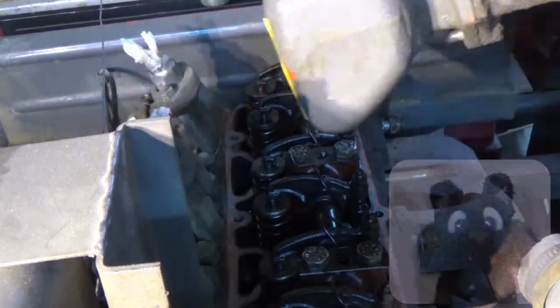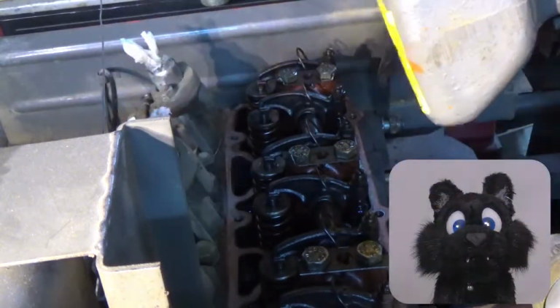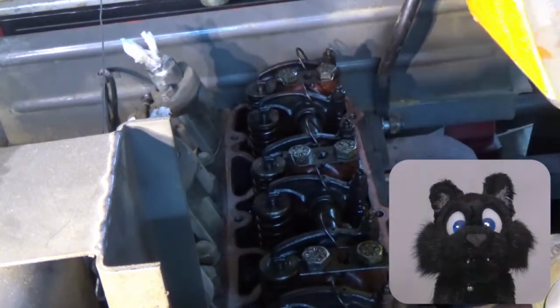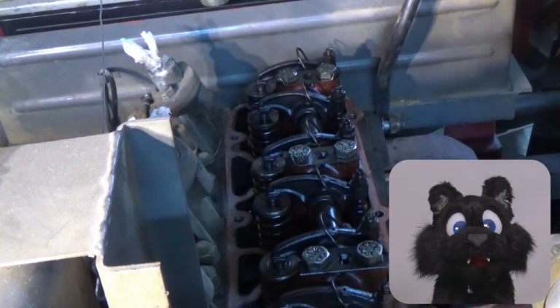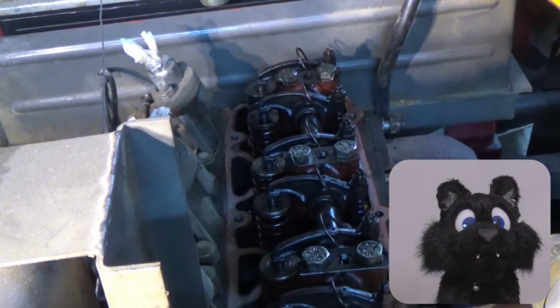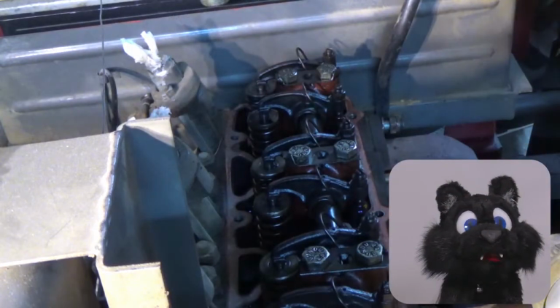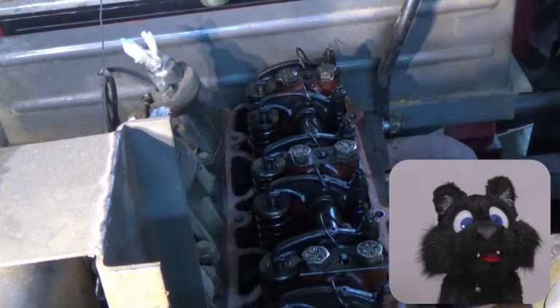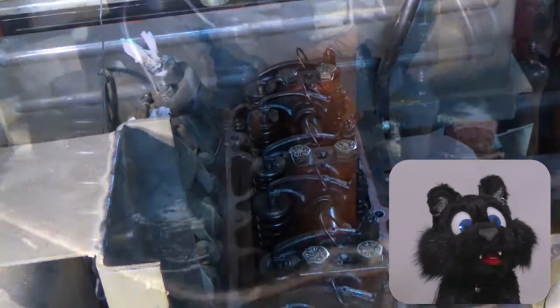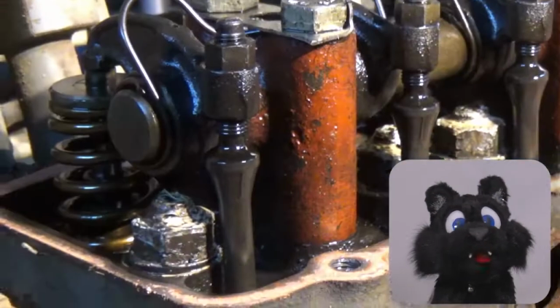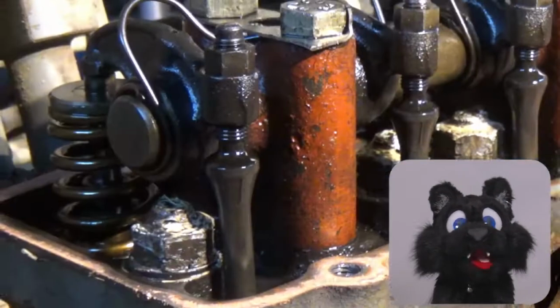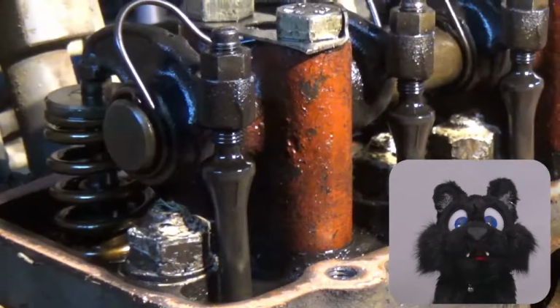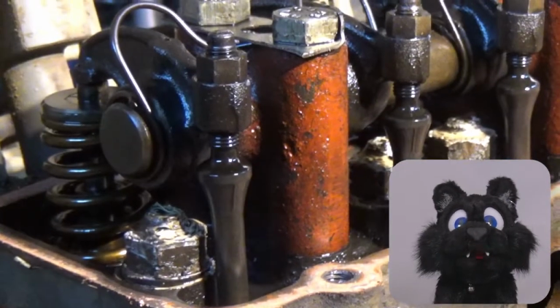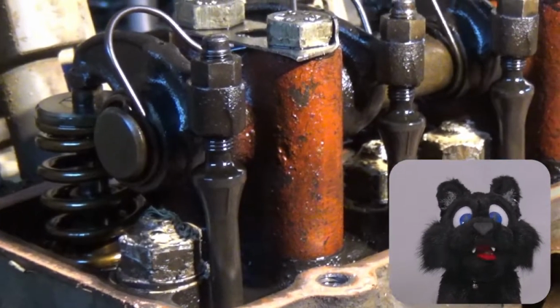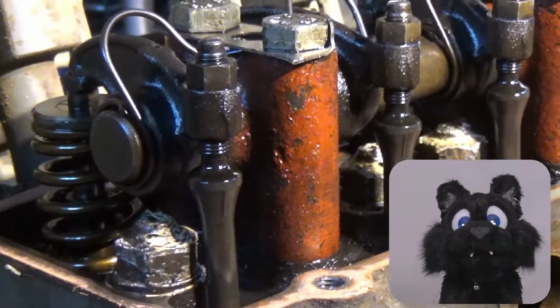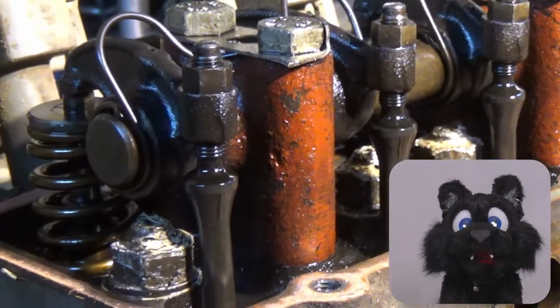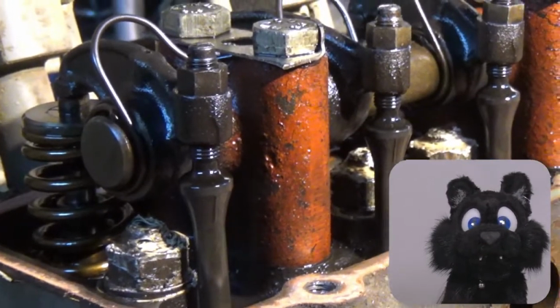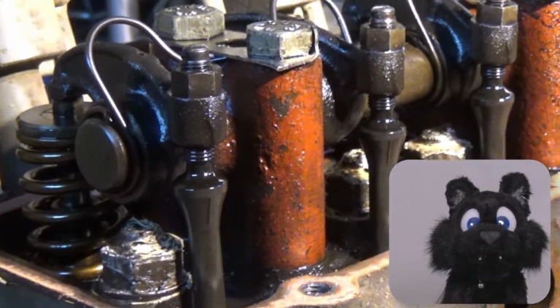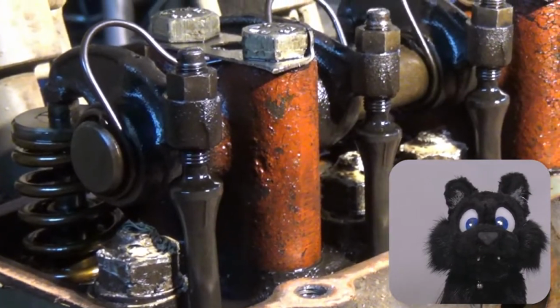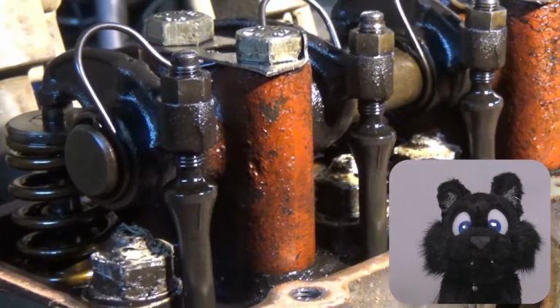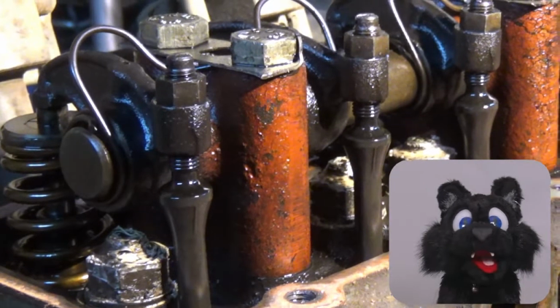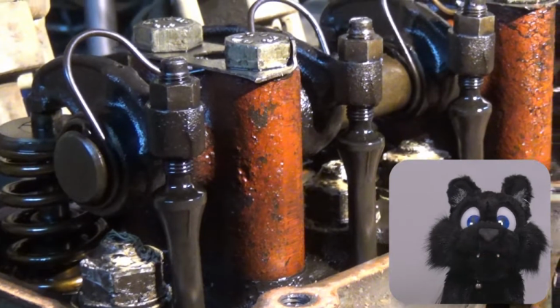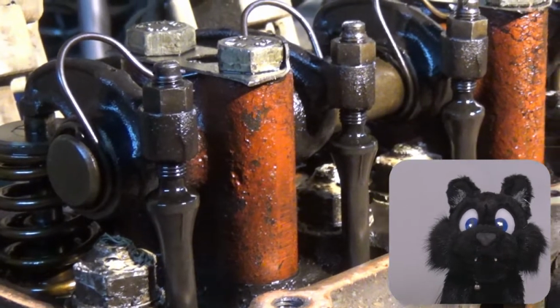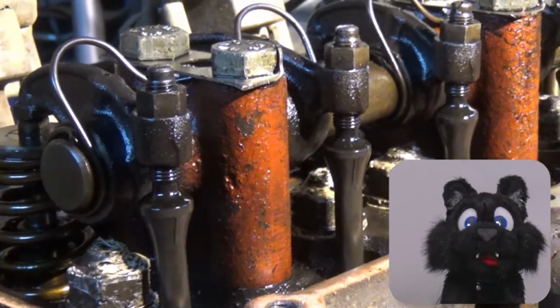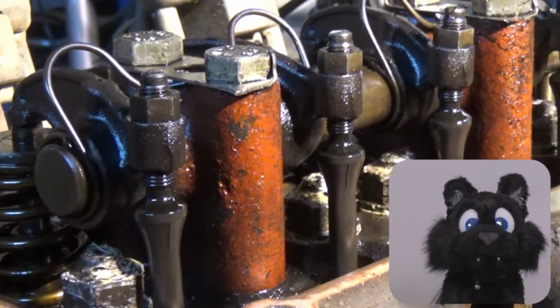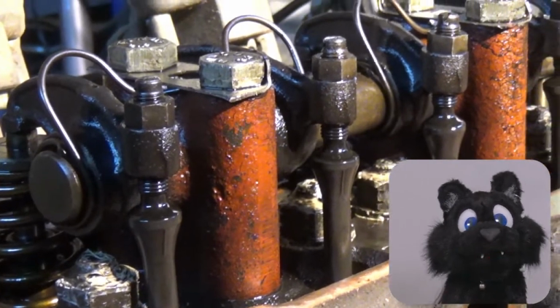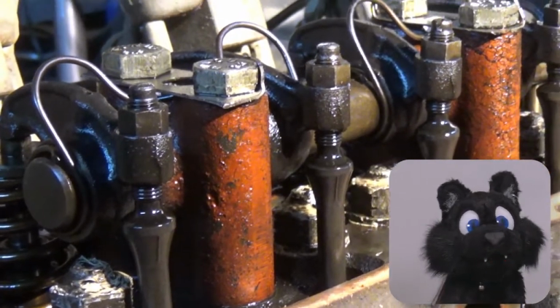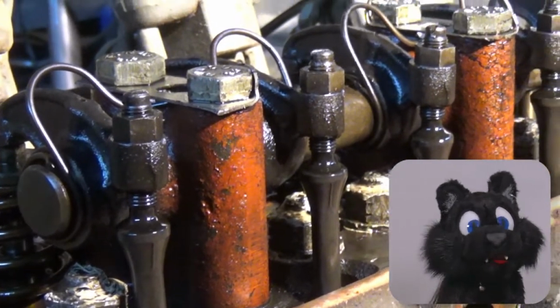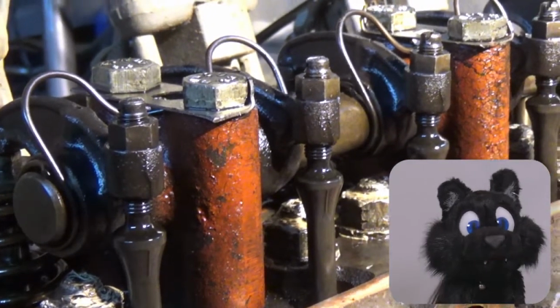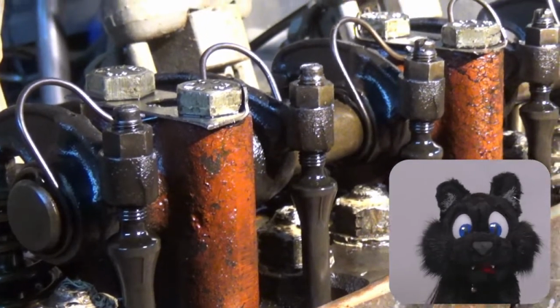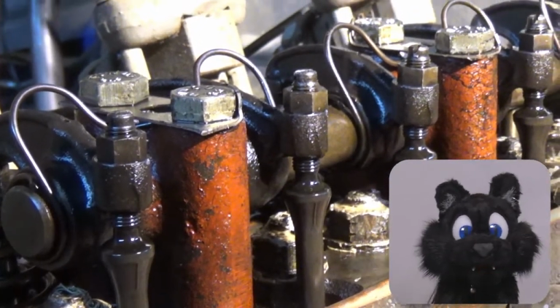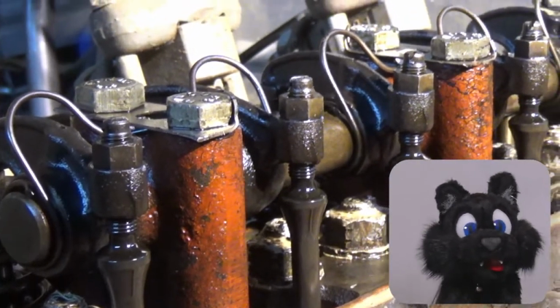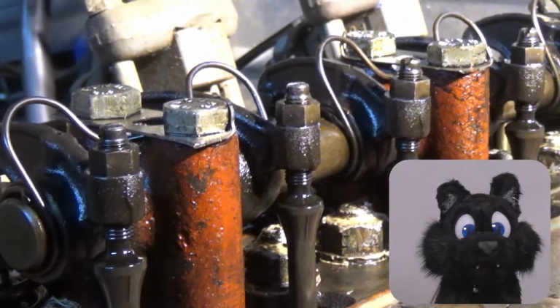At least now we can see inside the engine — nothing broken off on this end.